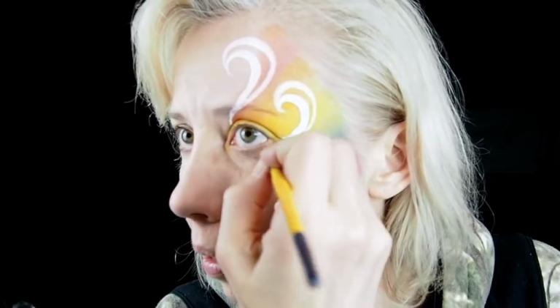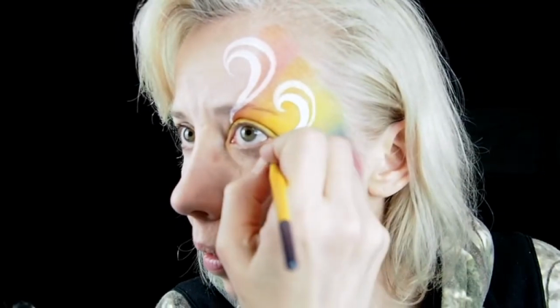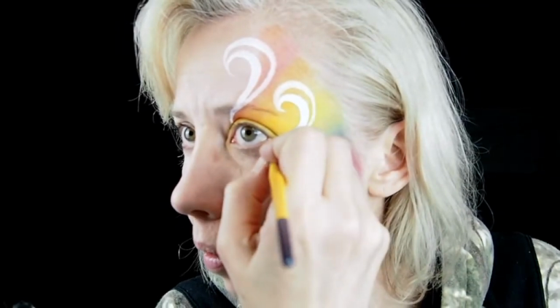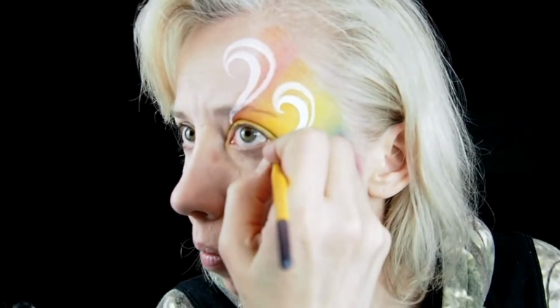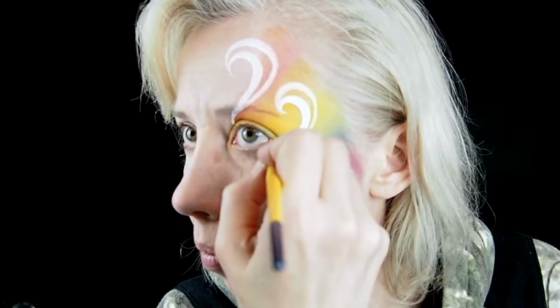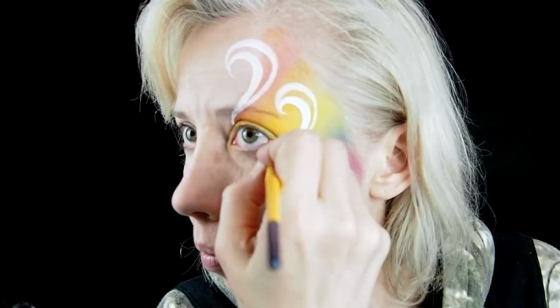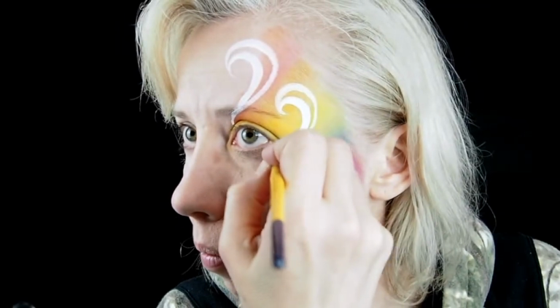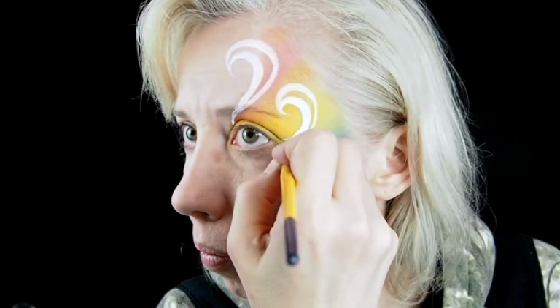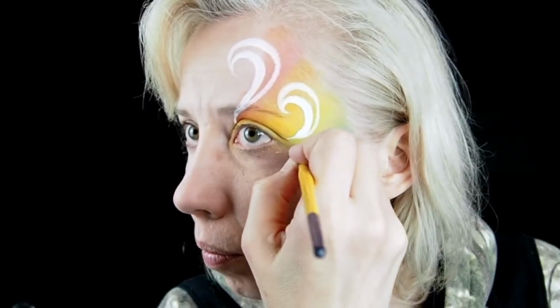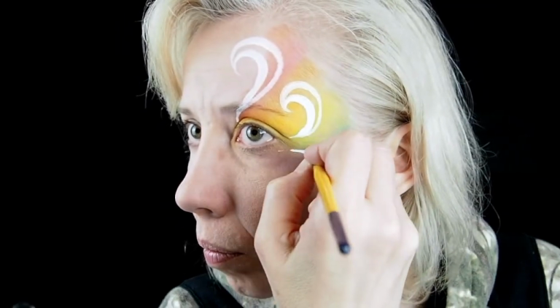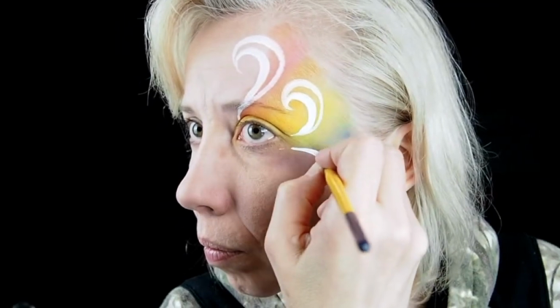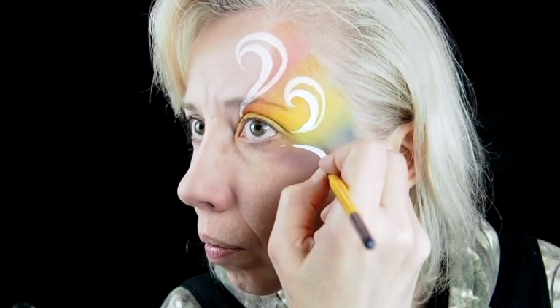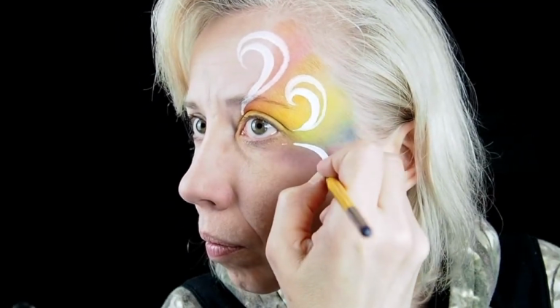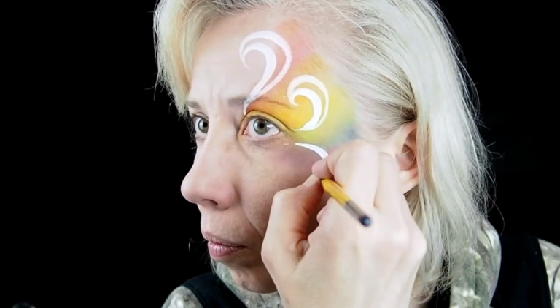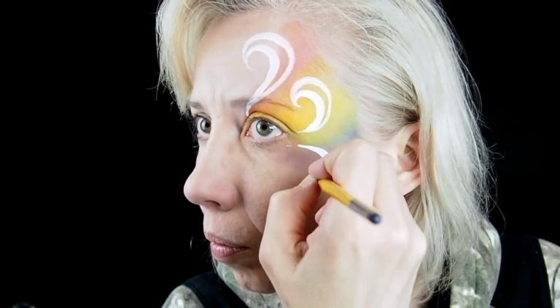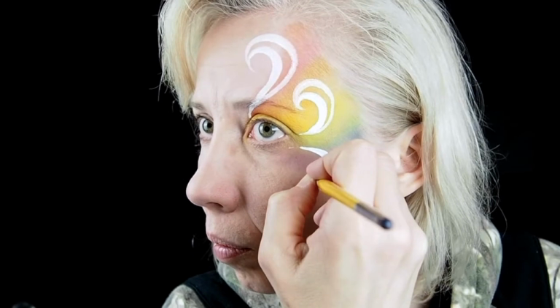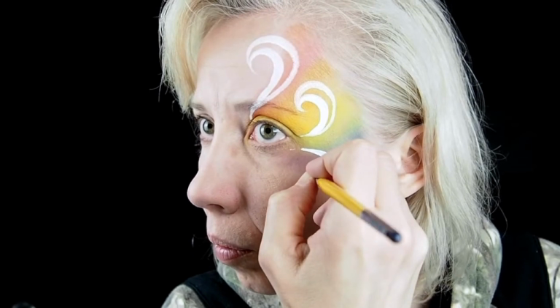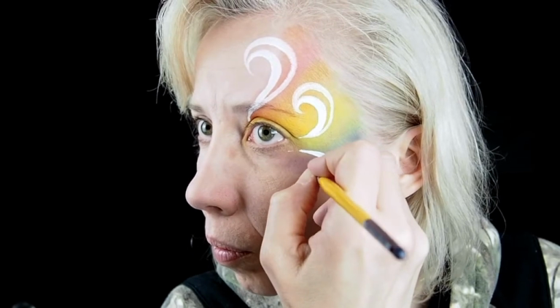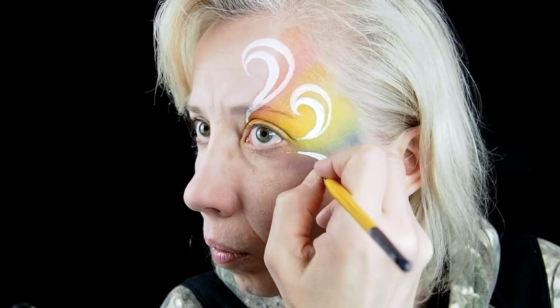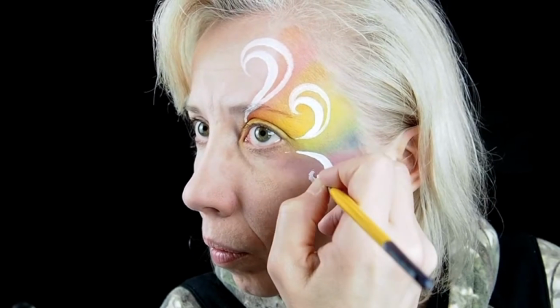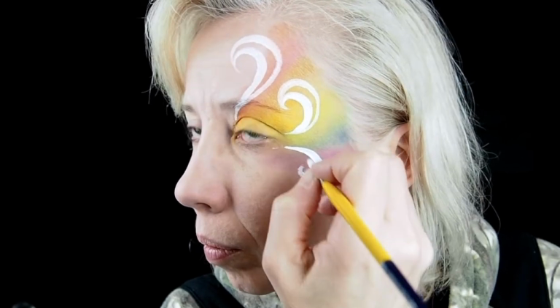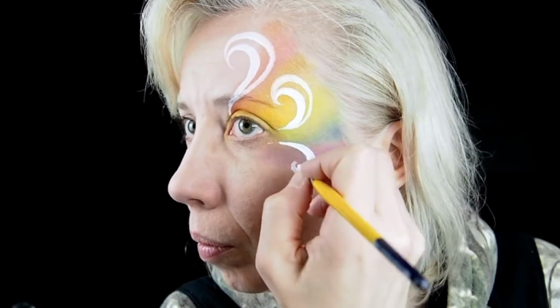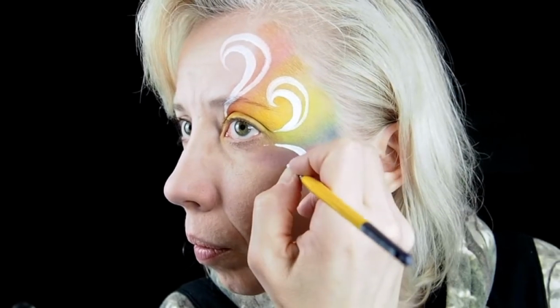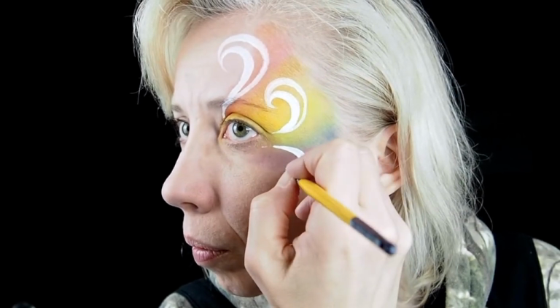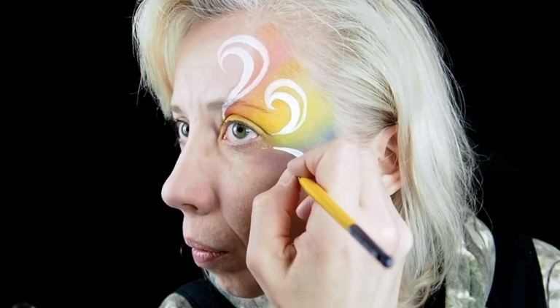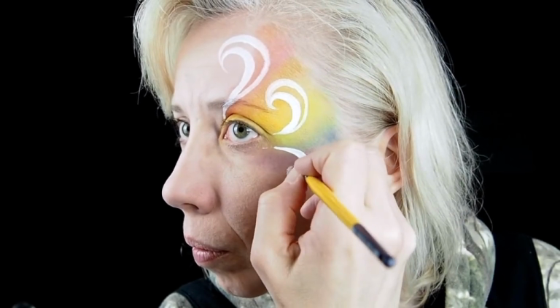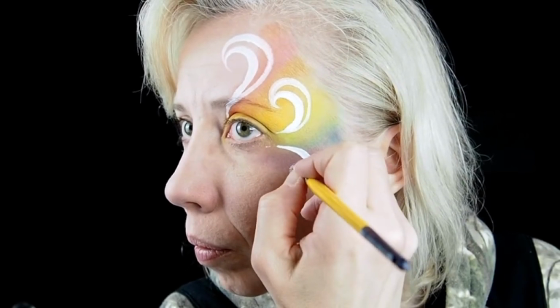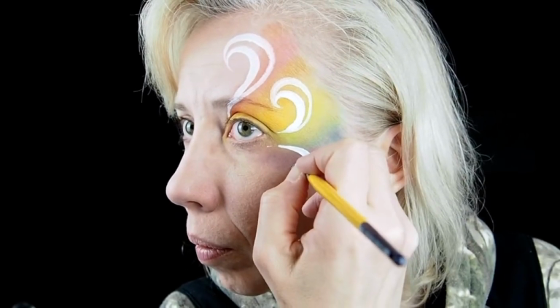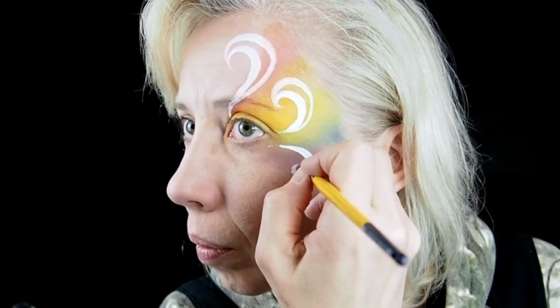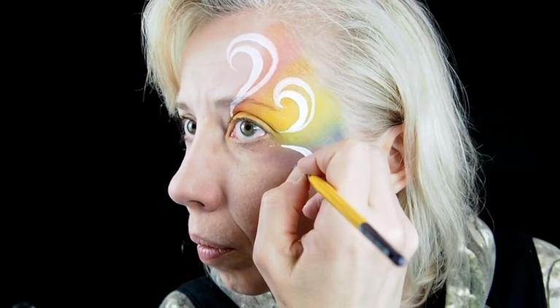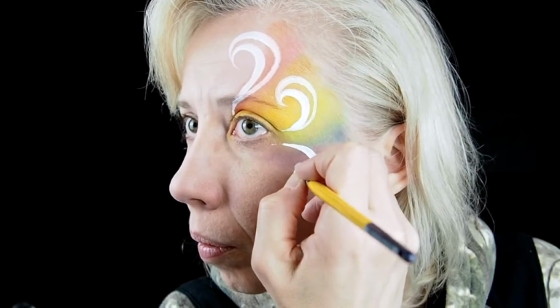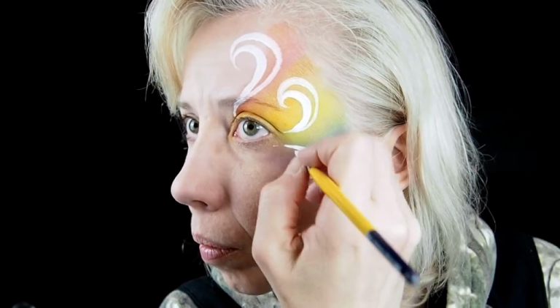Load a number 5 round brush well with white and add the main double swirls for the design, working thin to thick to thin.